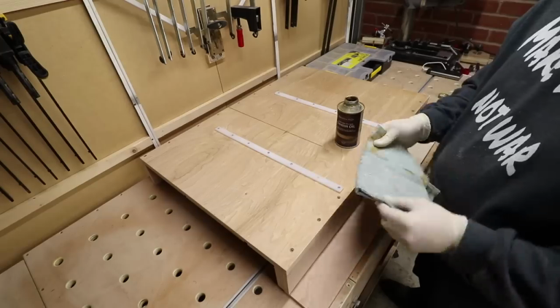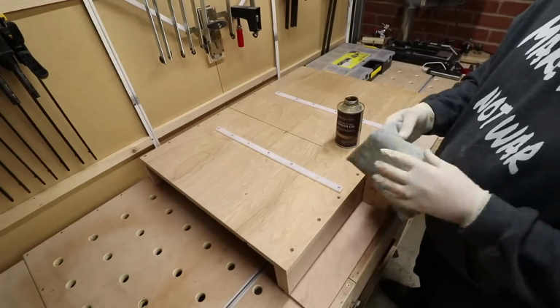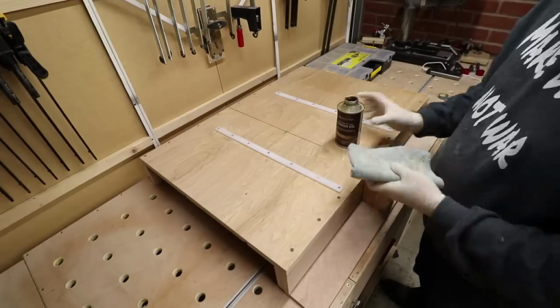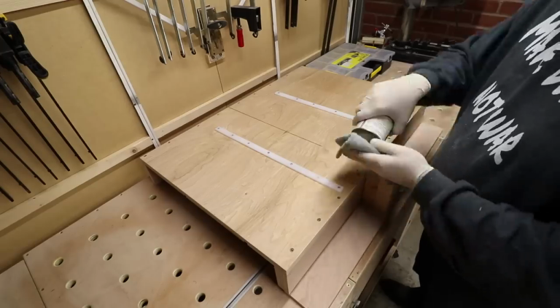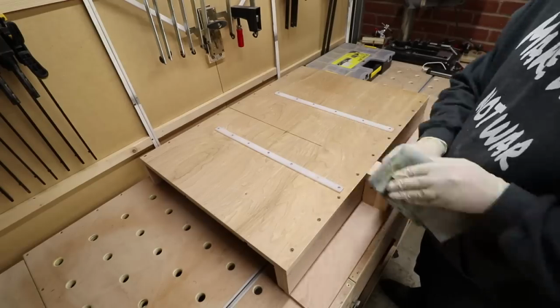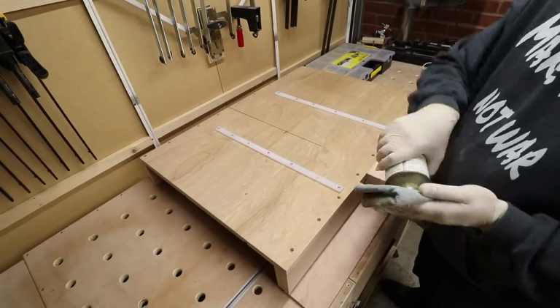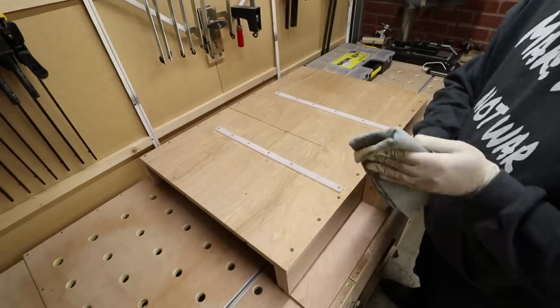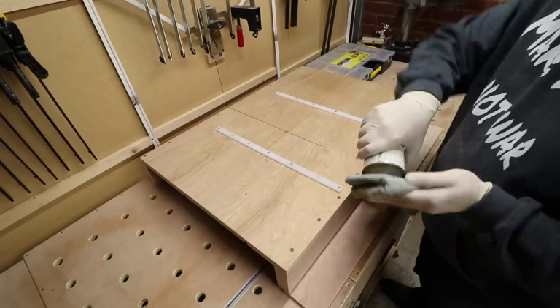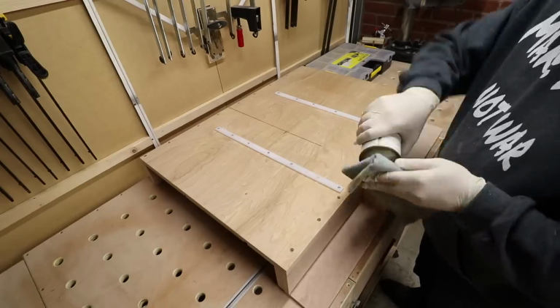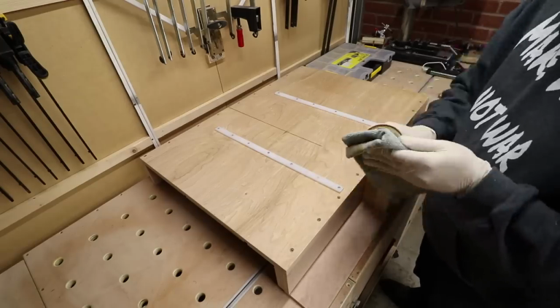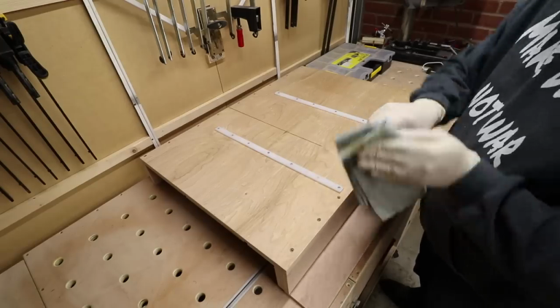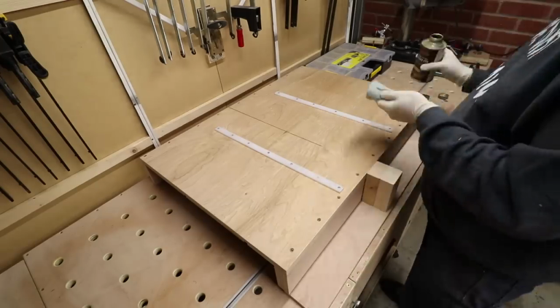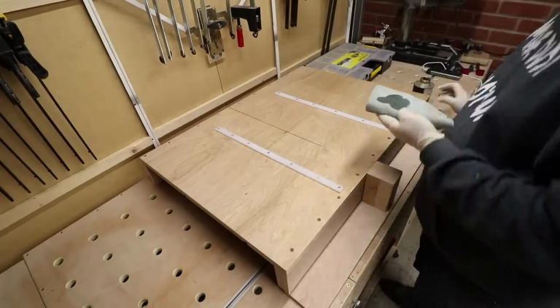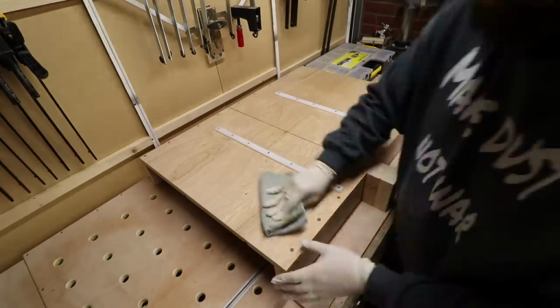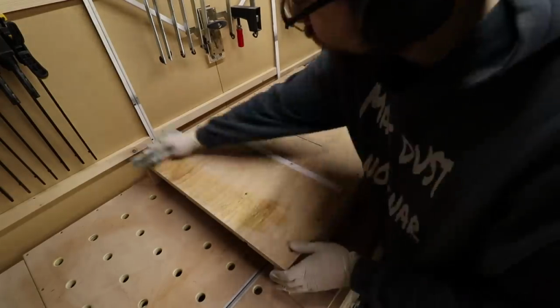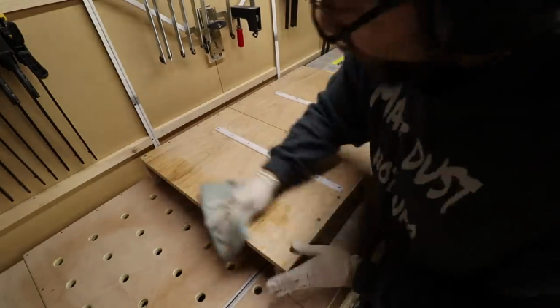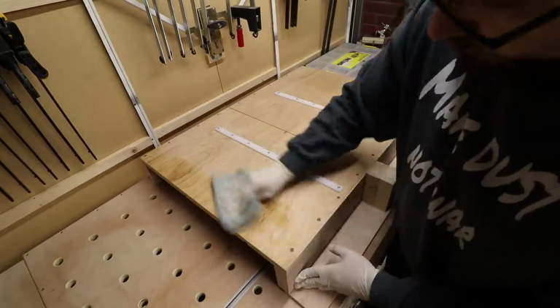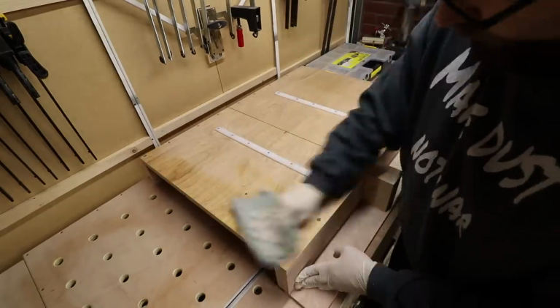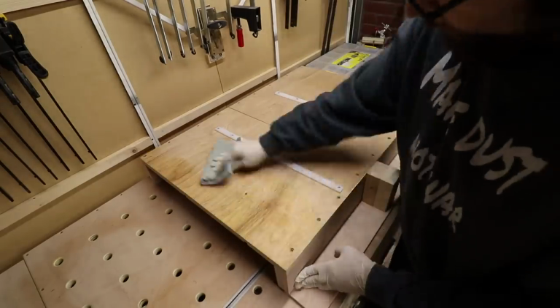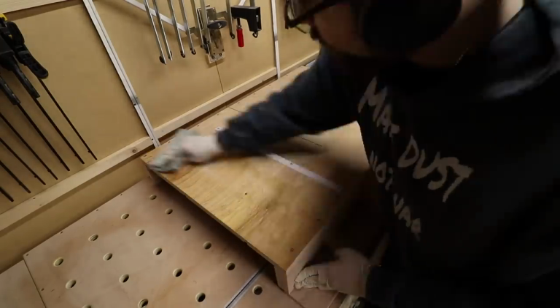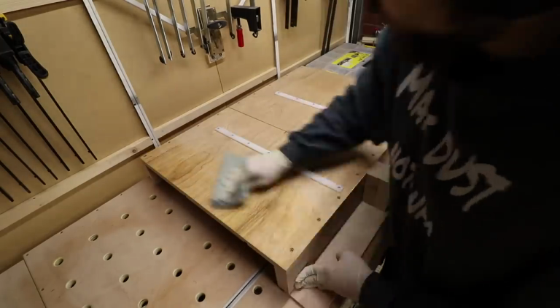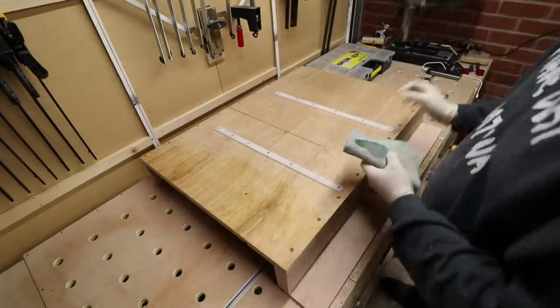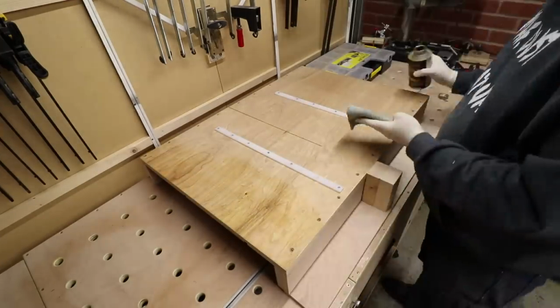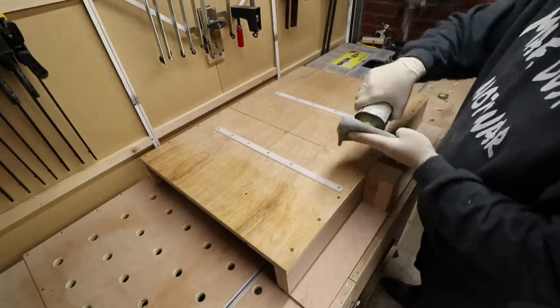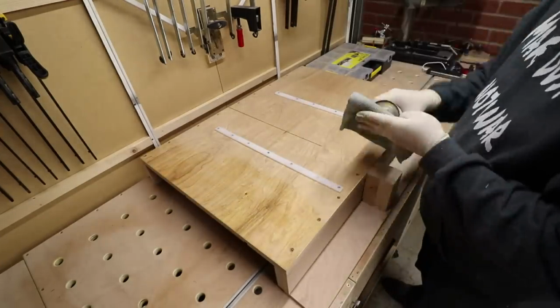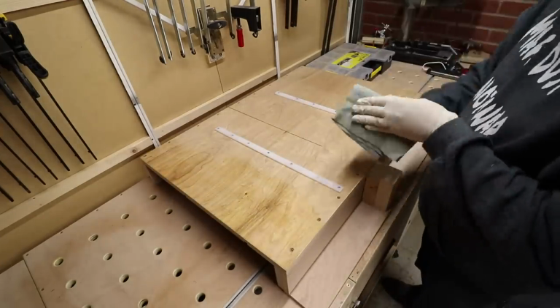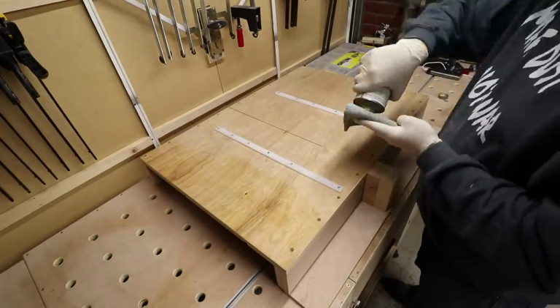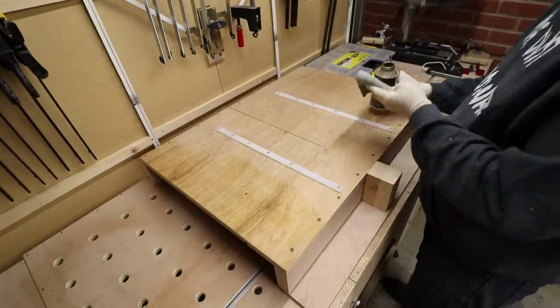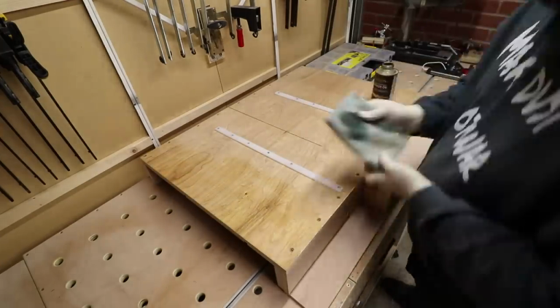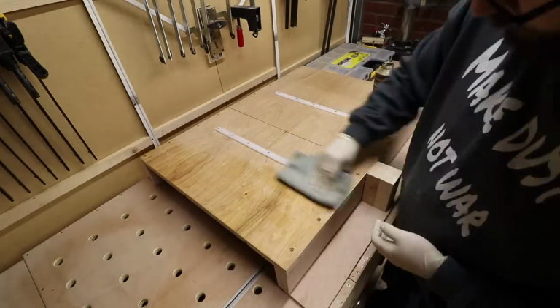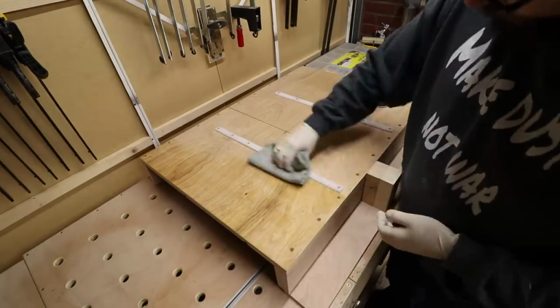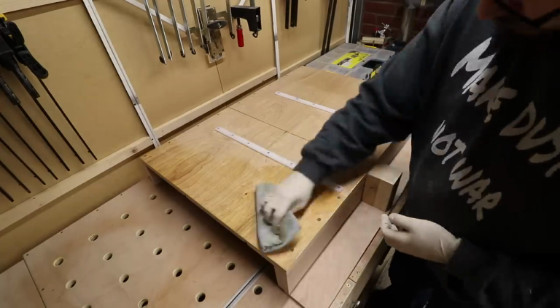The last step is to give a bit of protection to the jig with a bit of Danish oil. And the sled is finished and running fantastically.